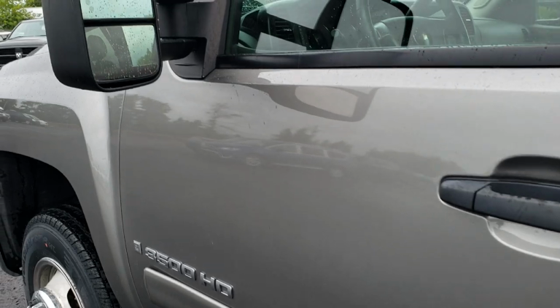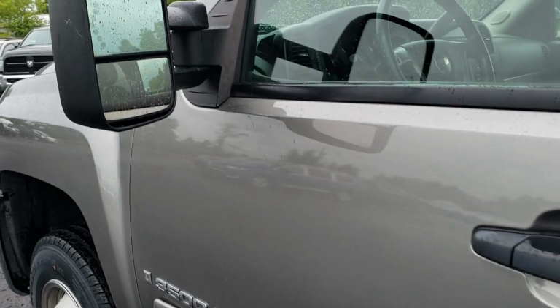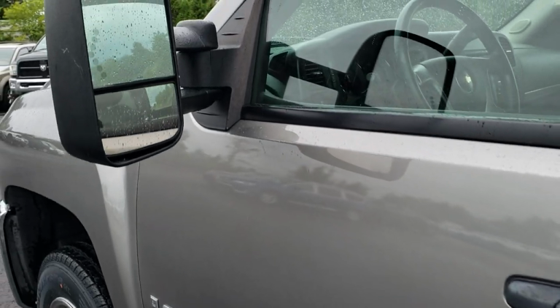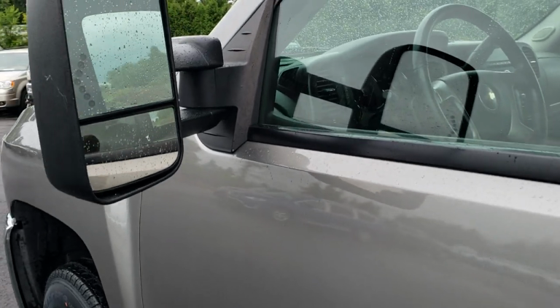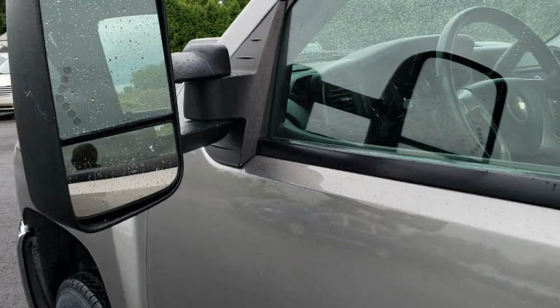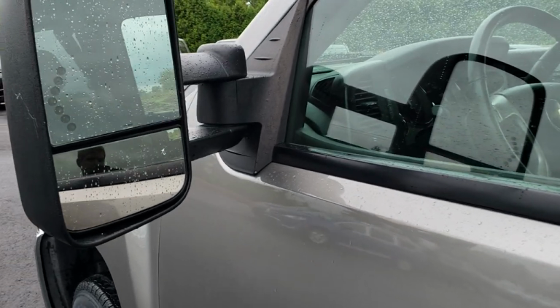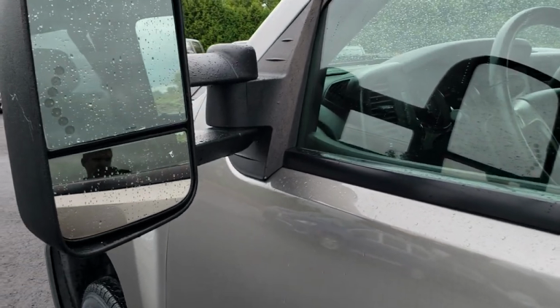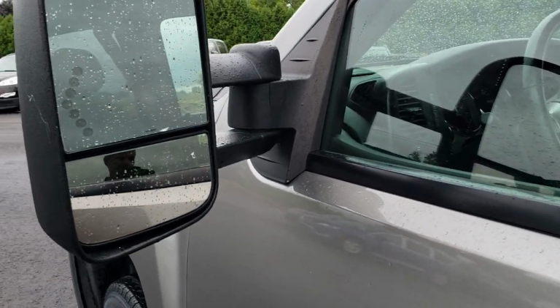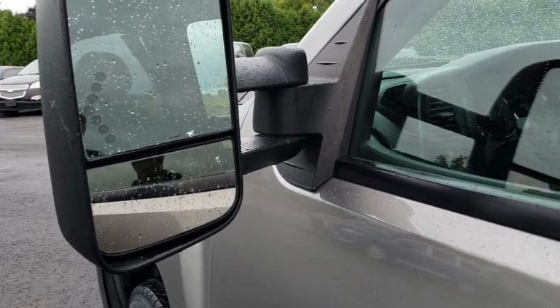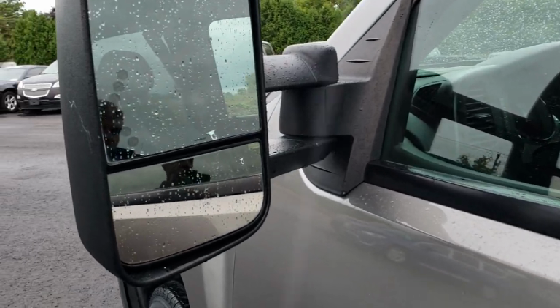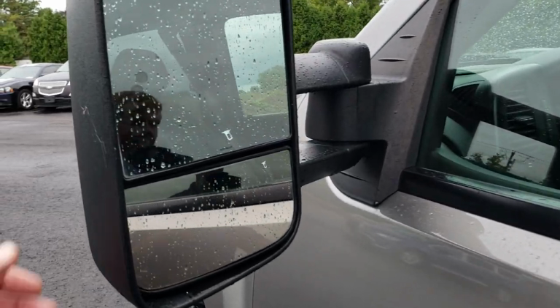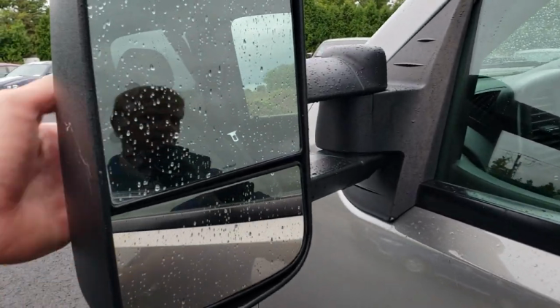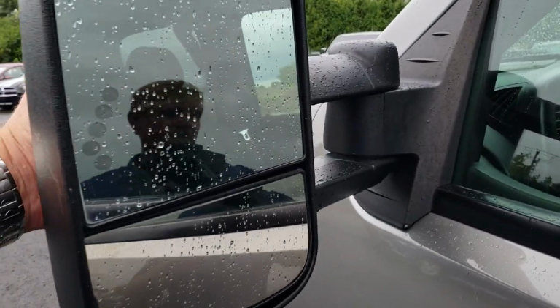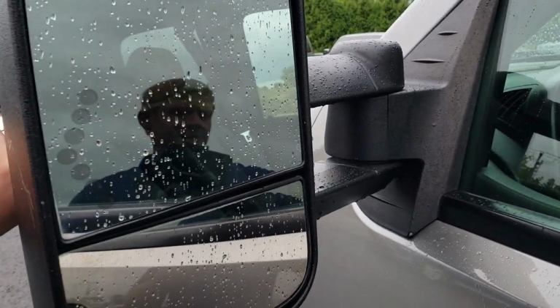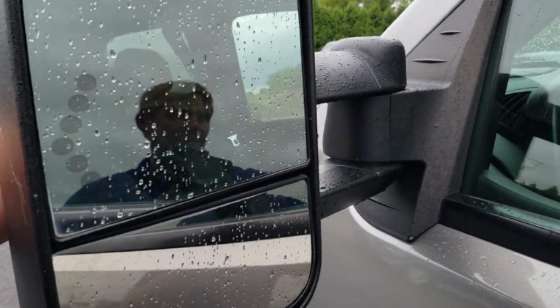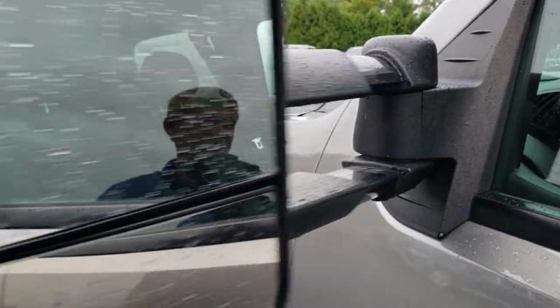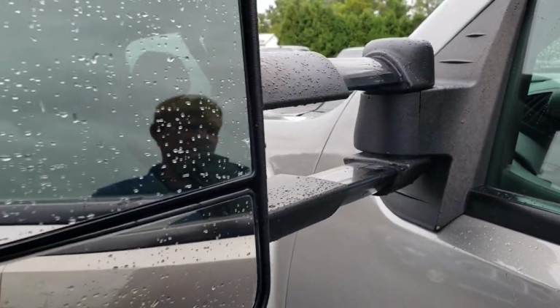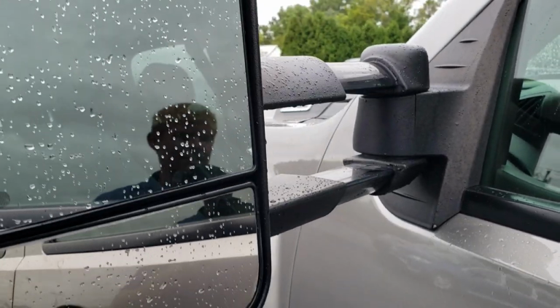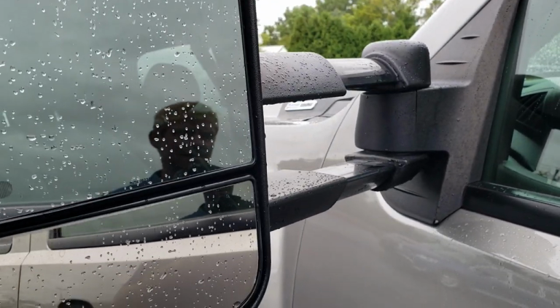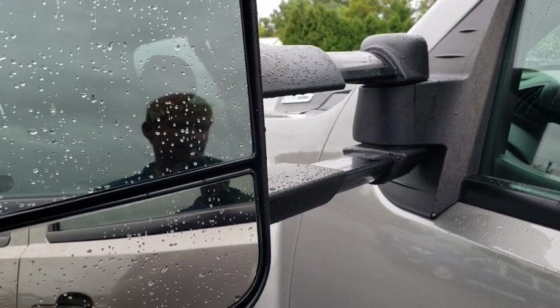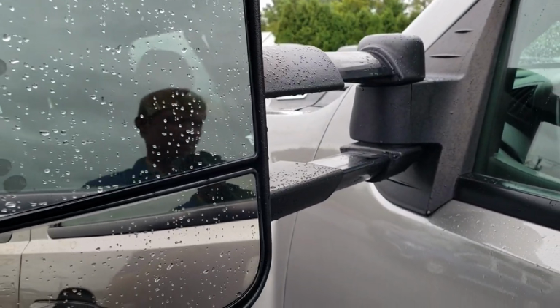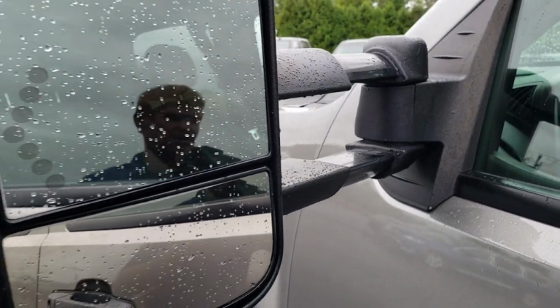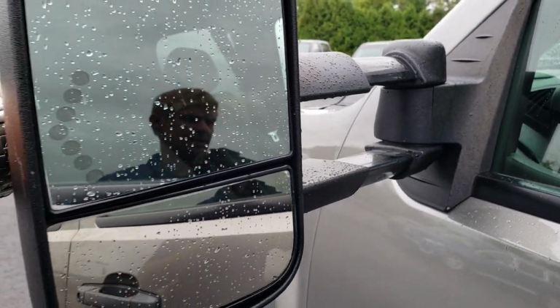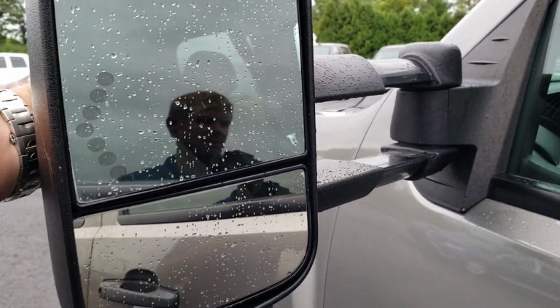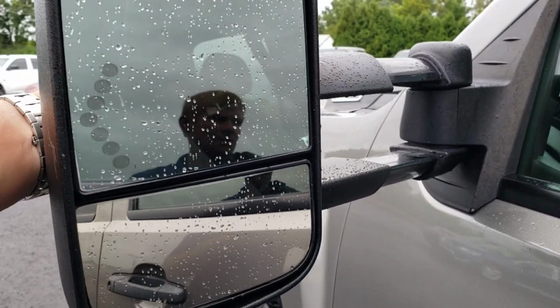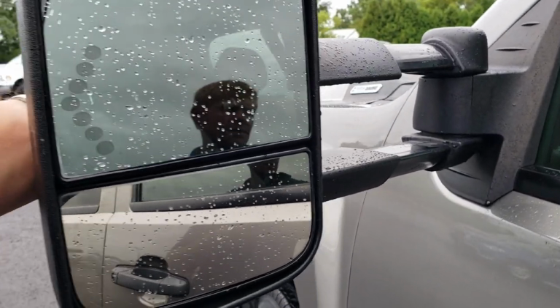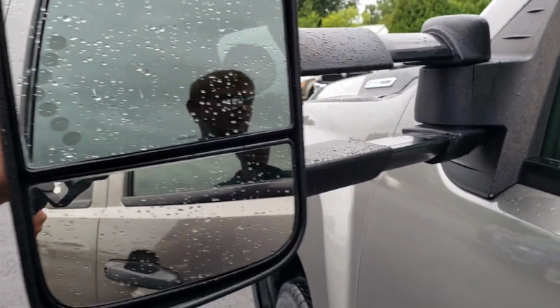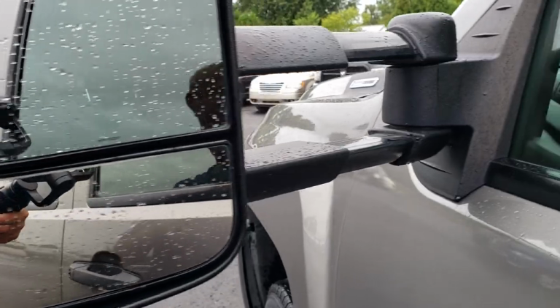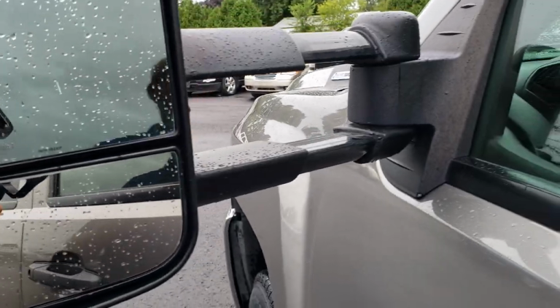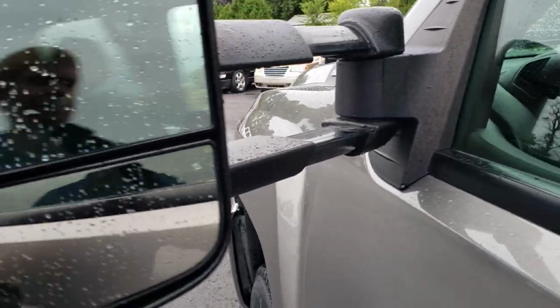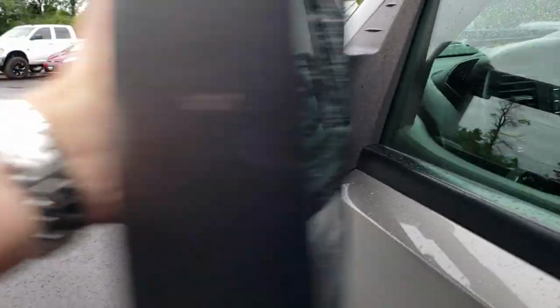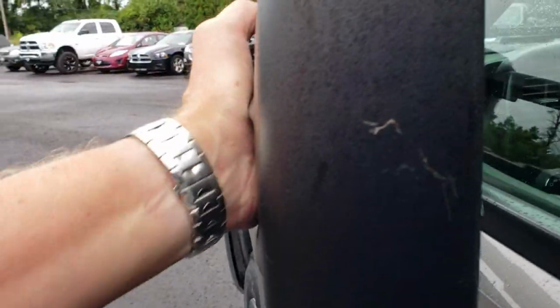This one has the telescopic tow mirrors with built-in directional signals. They pull out like so and also fold in.